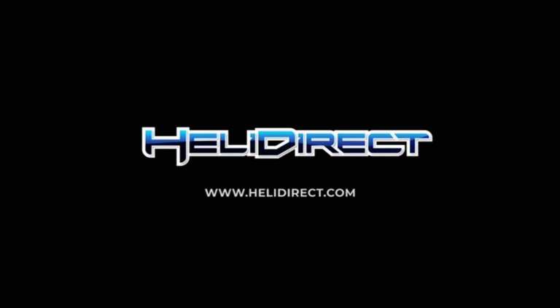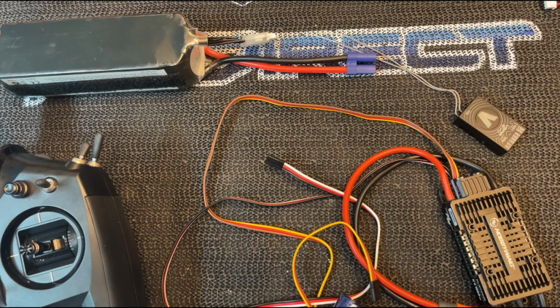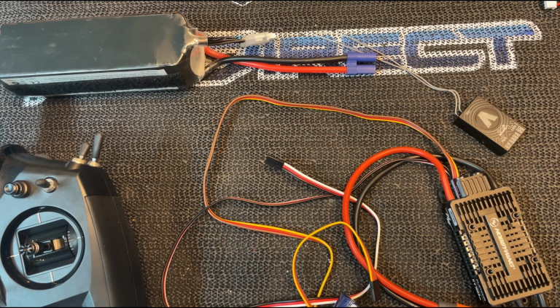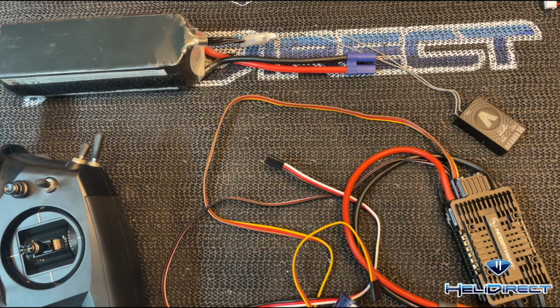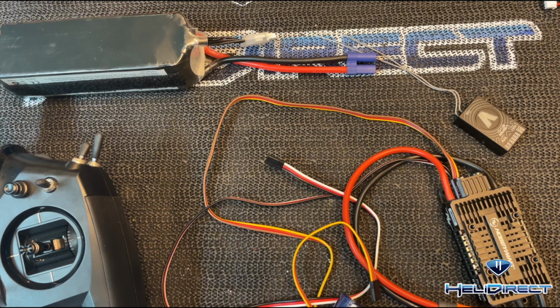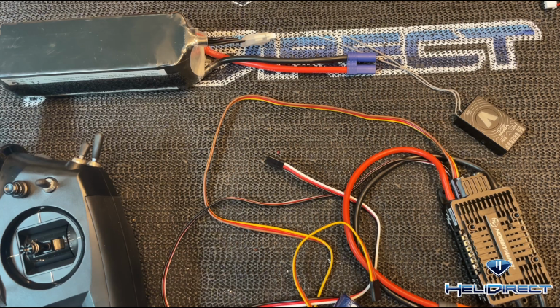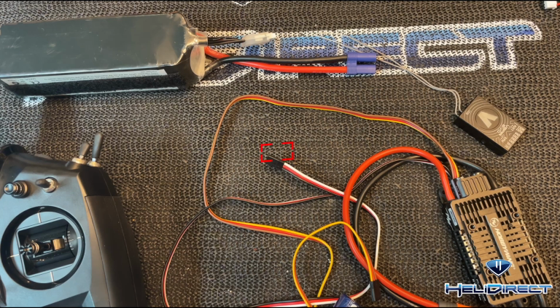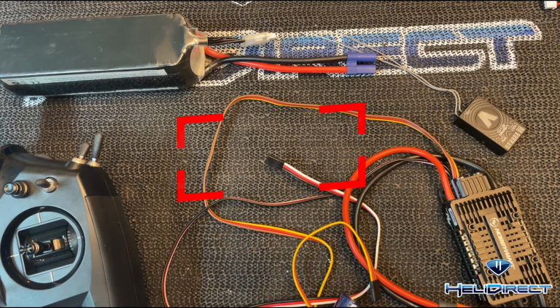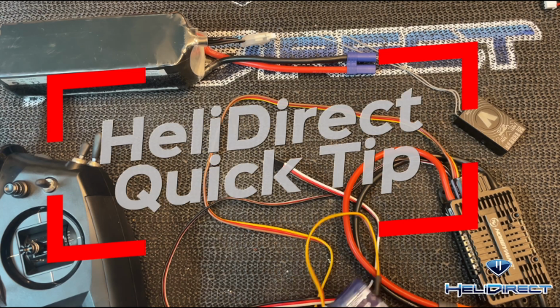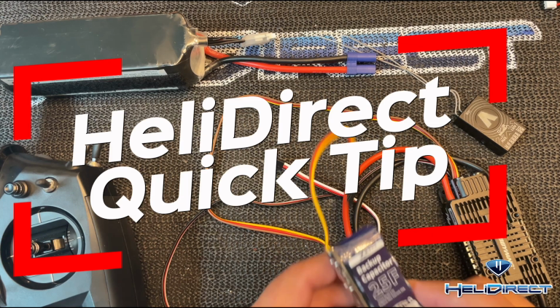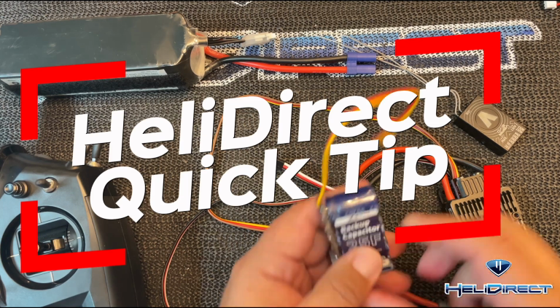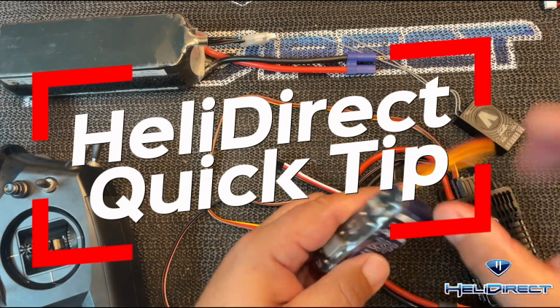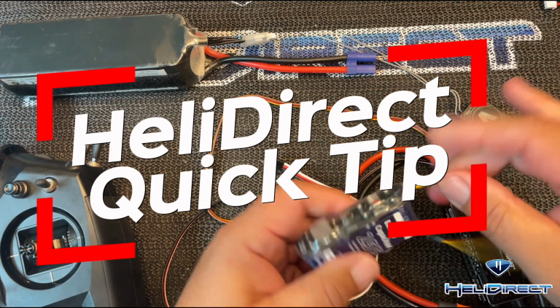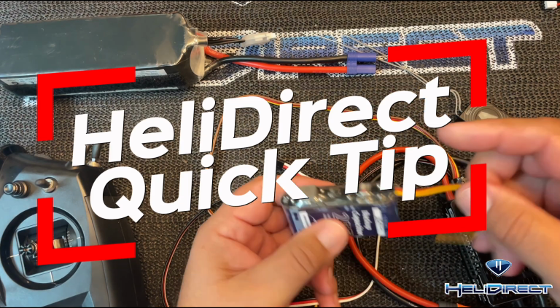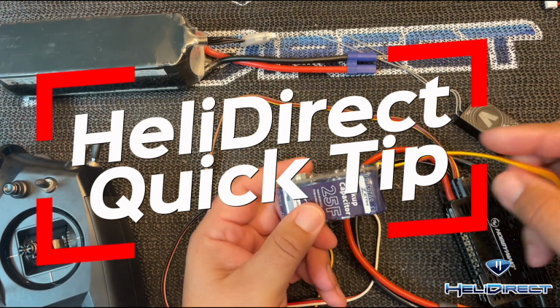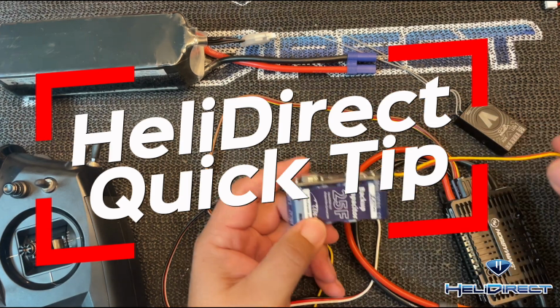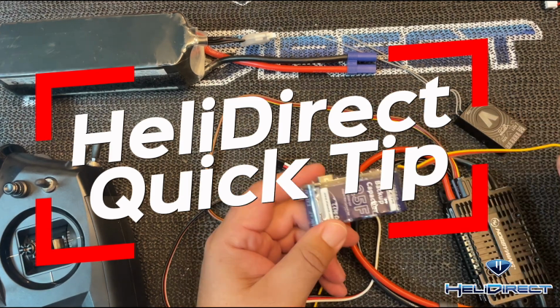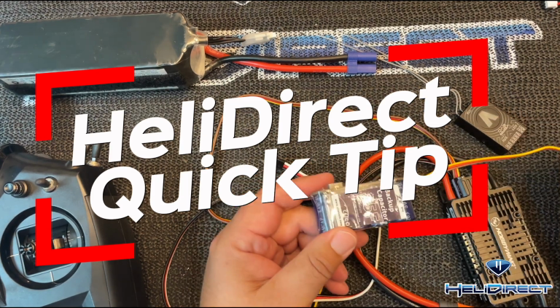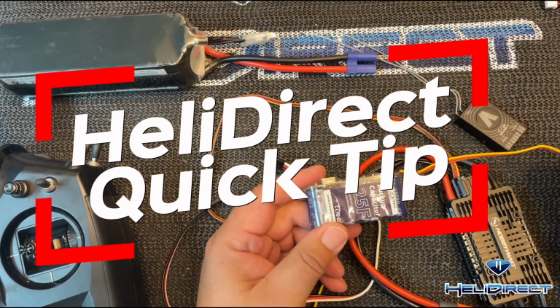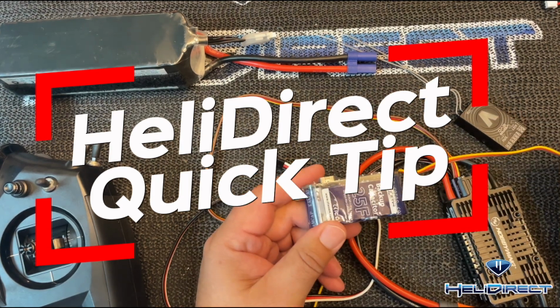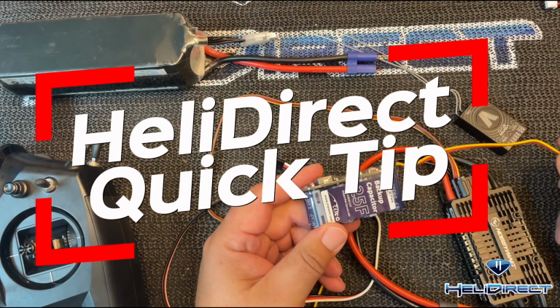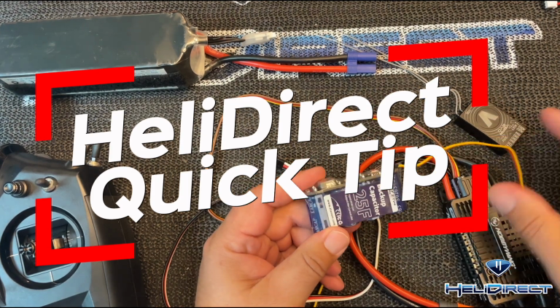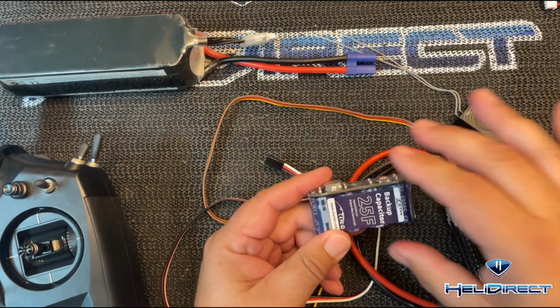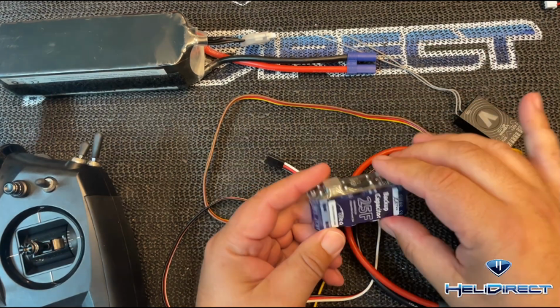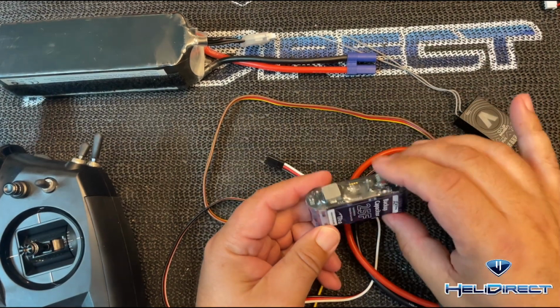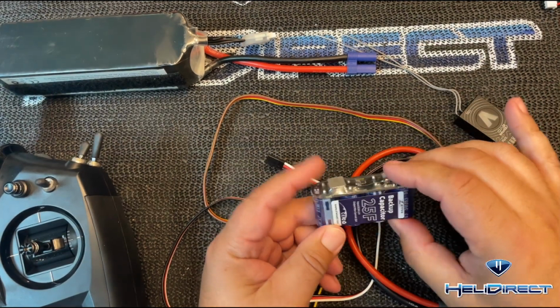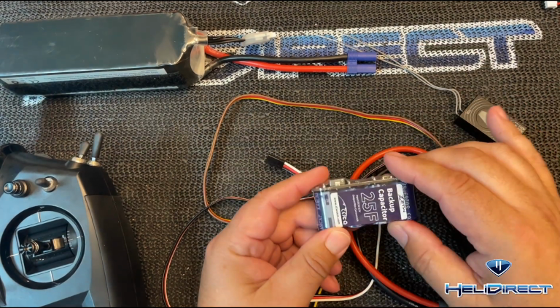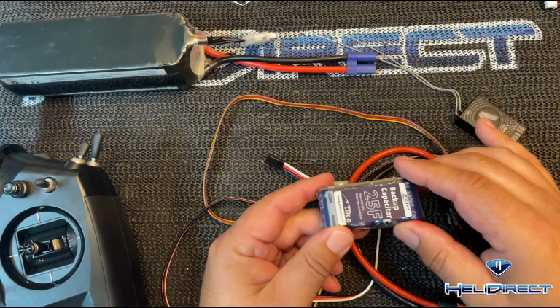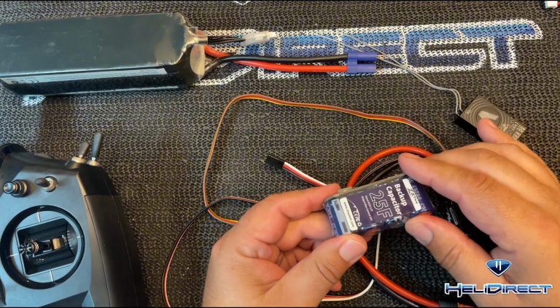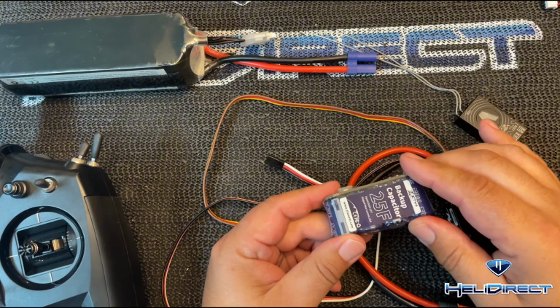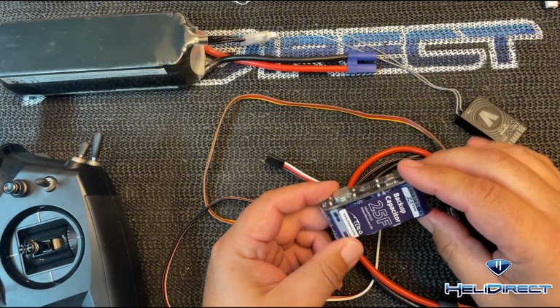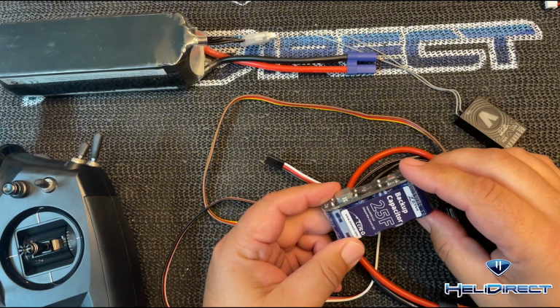What's up, guys? This is Nick Wisdom with HeliDirect with a little quick tip about capacitor backups.